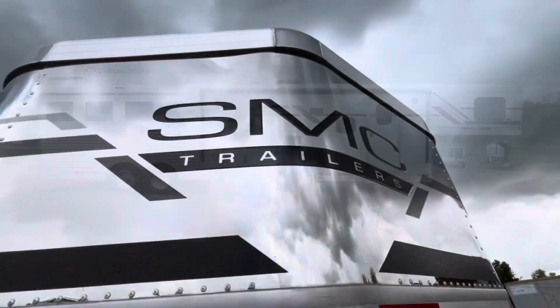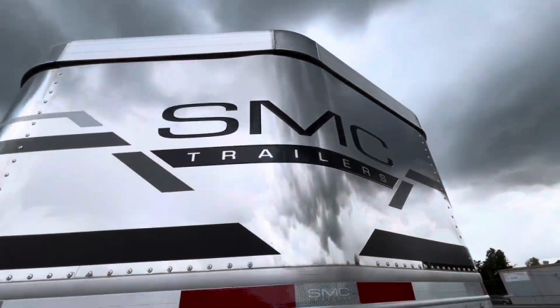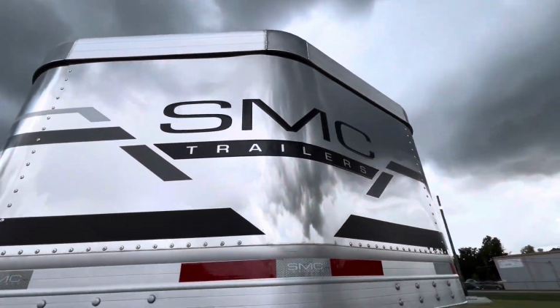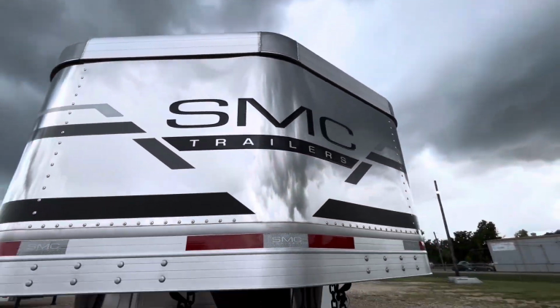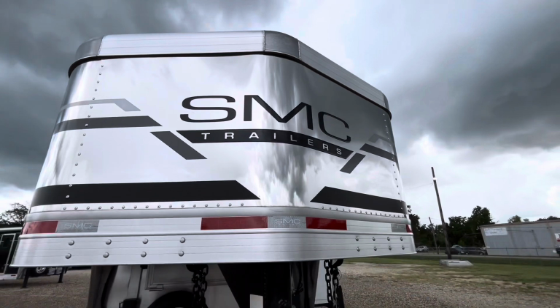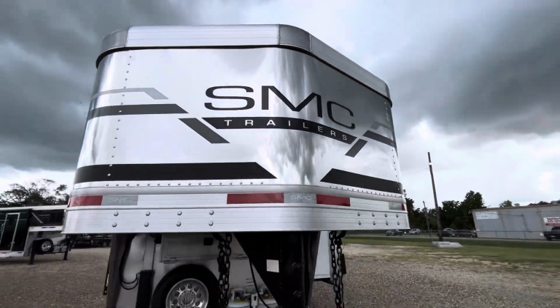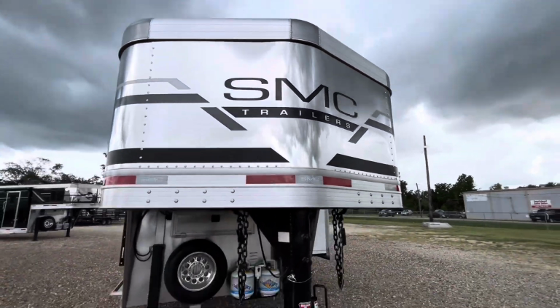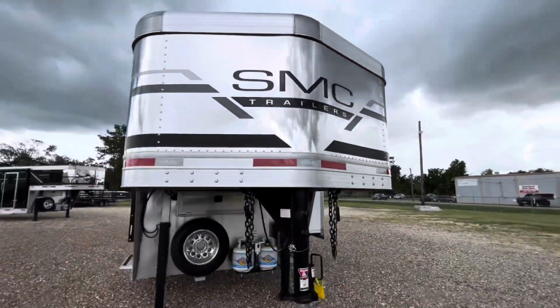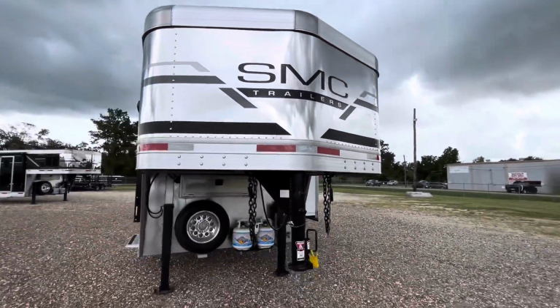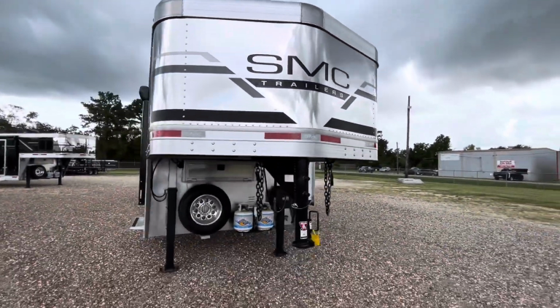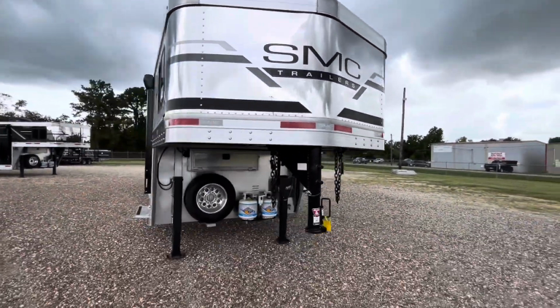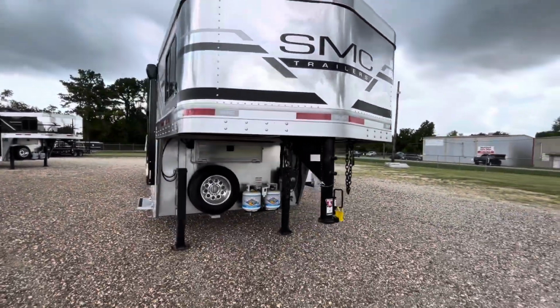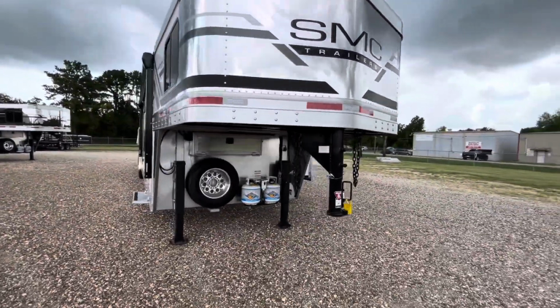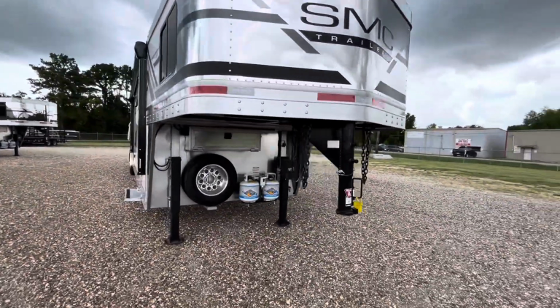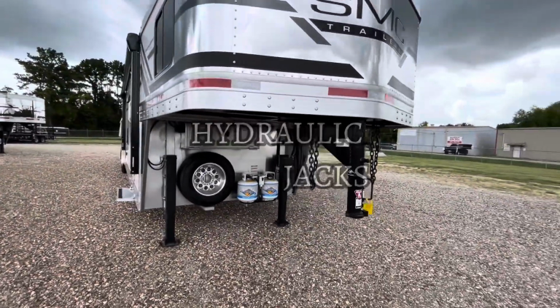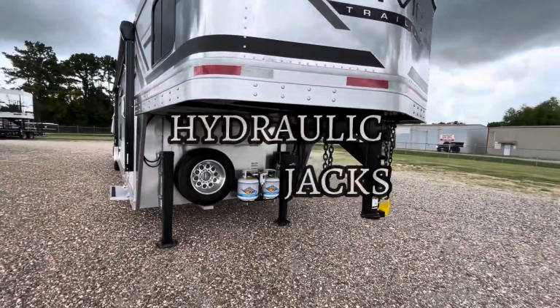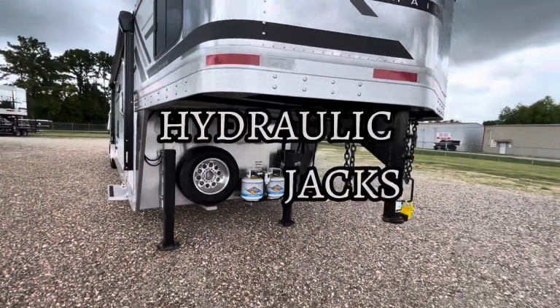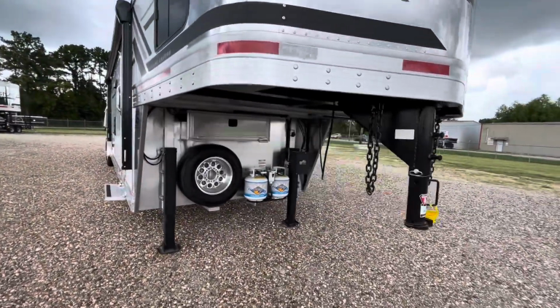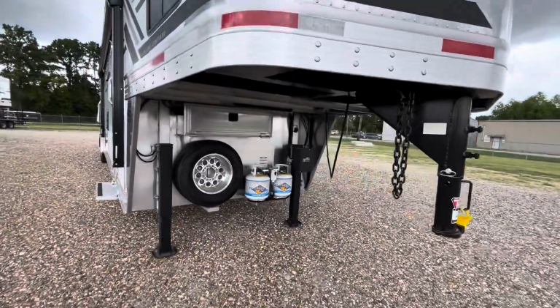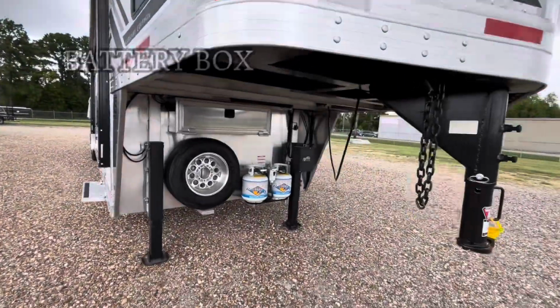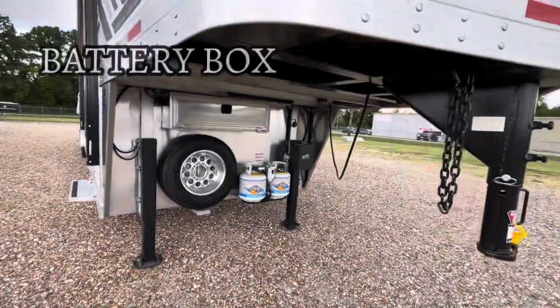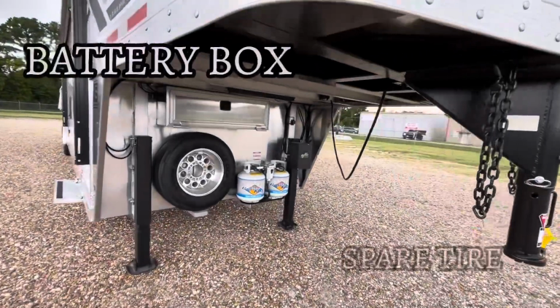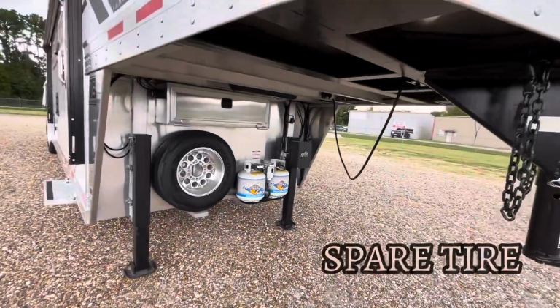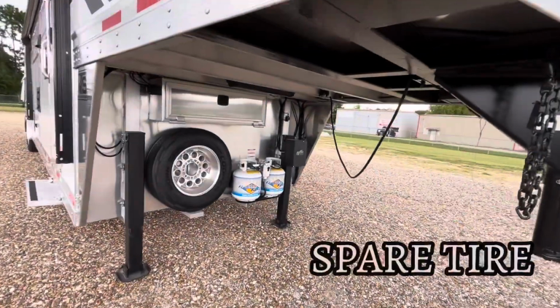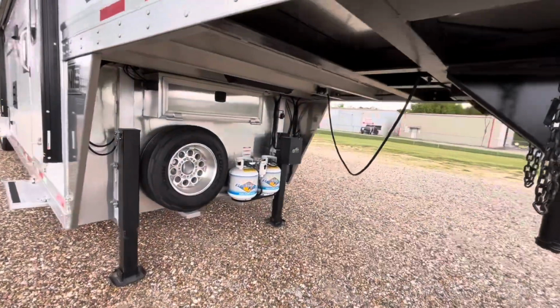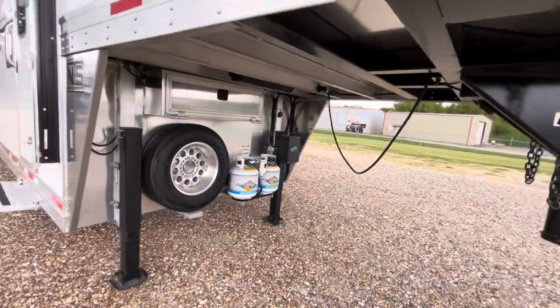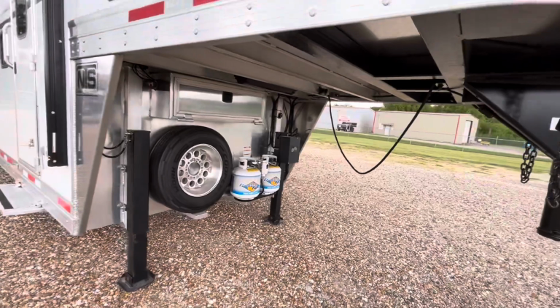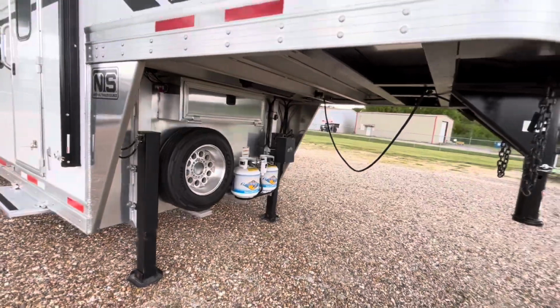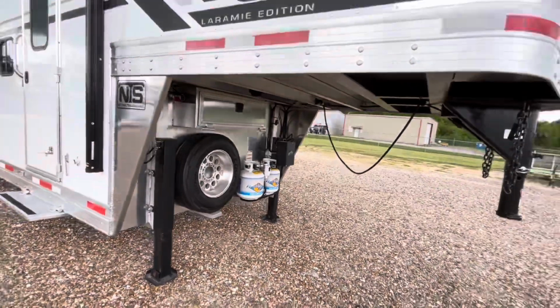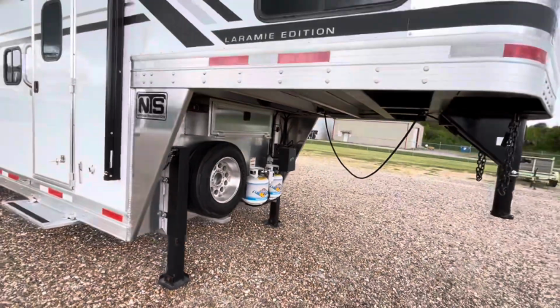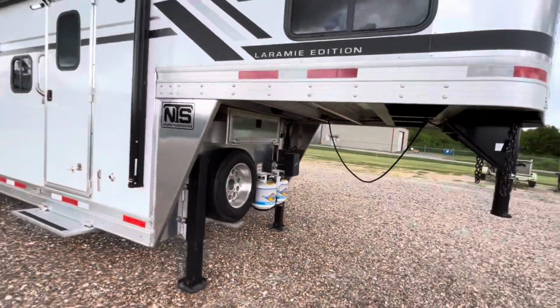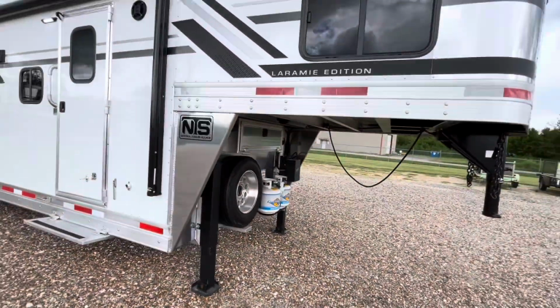Starting out, we're going to have two hydraulic jacks with an enclosed battery box, spare tires, and propane tank.